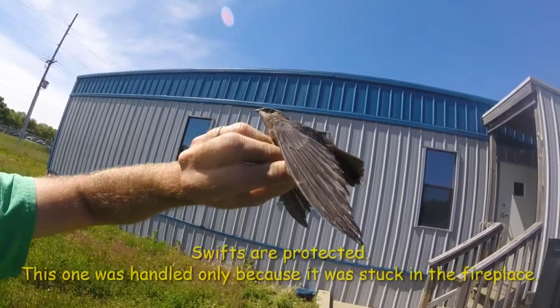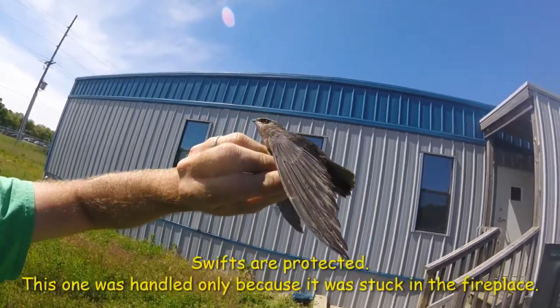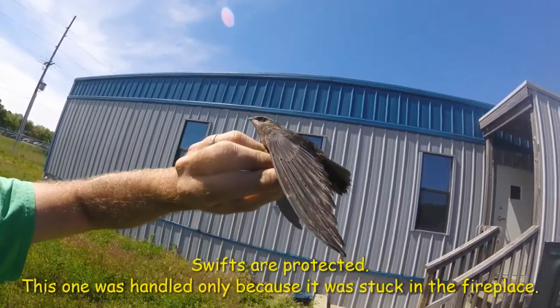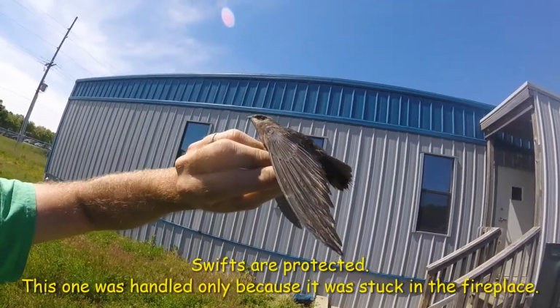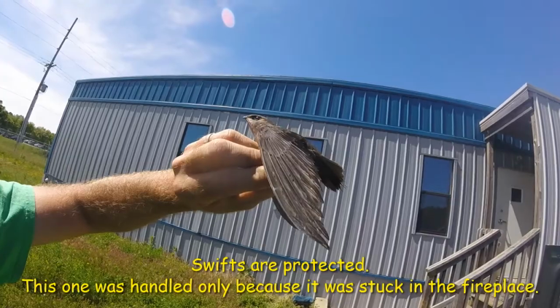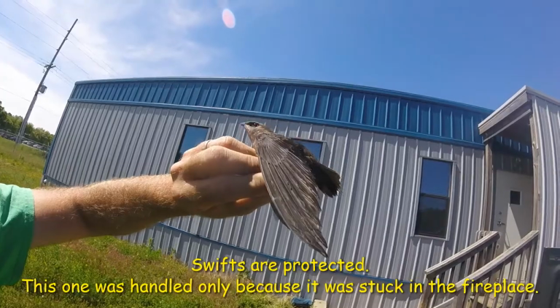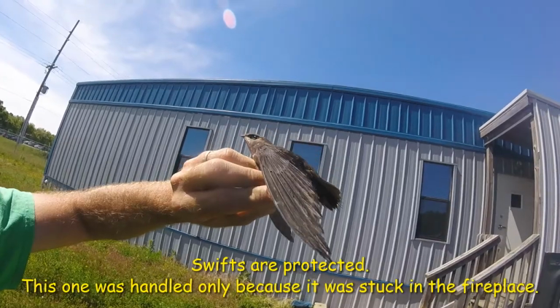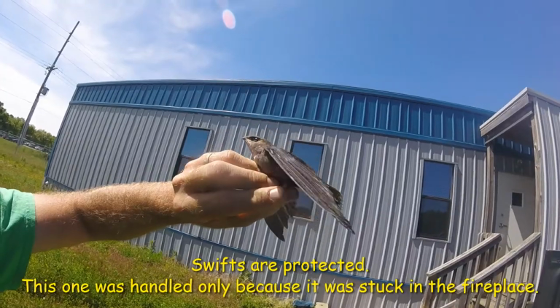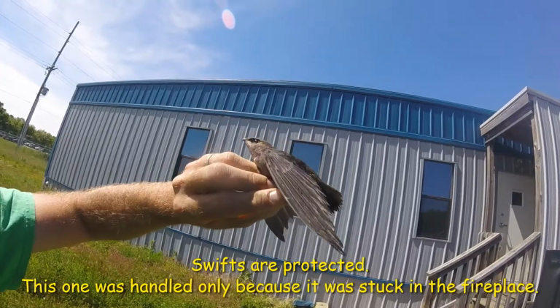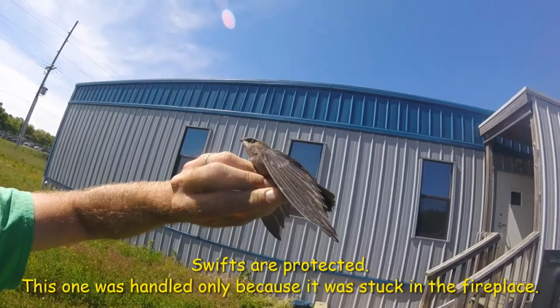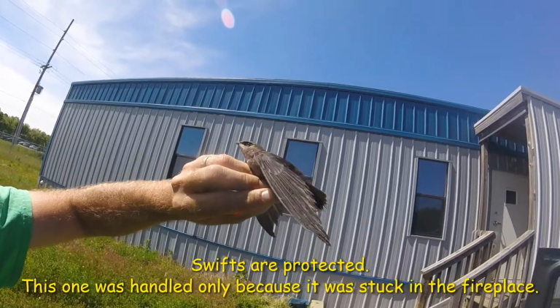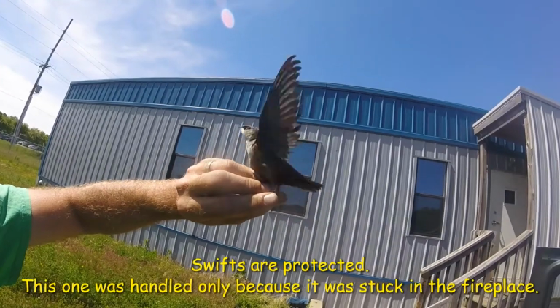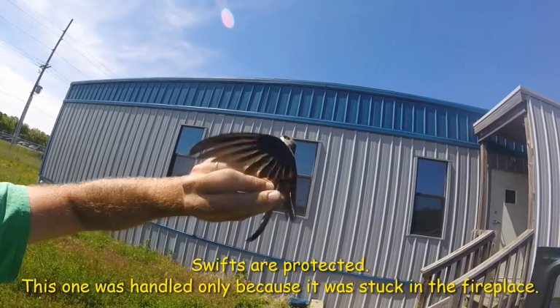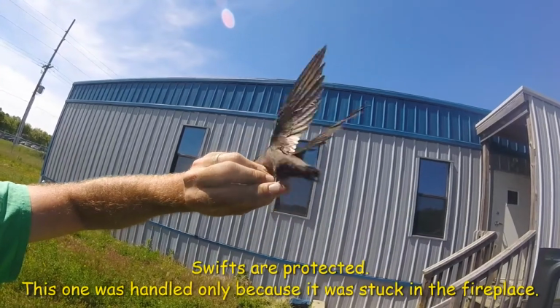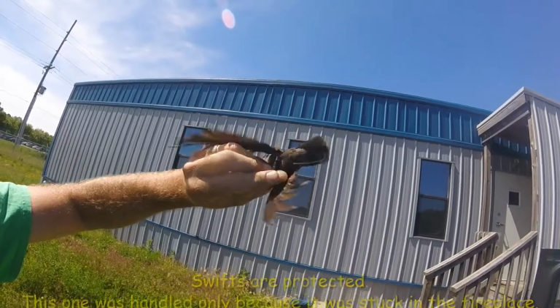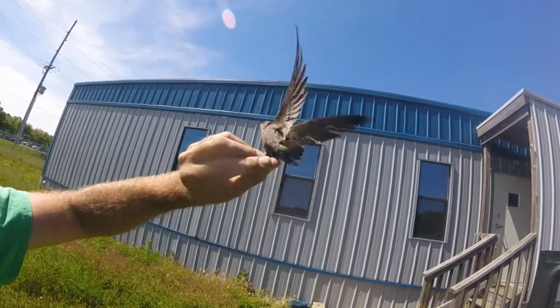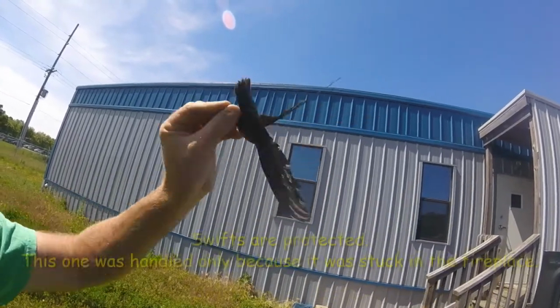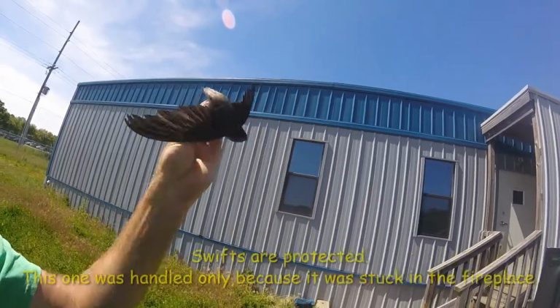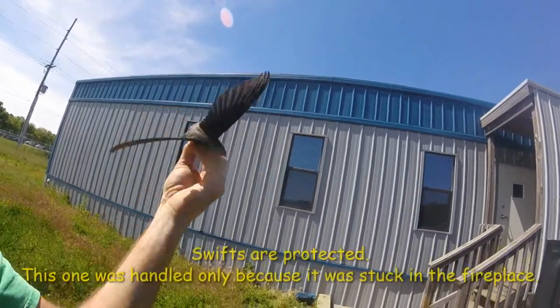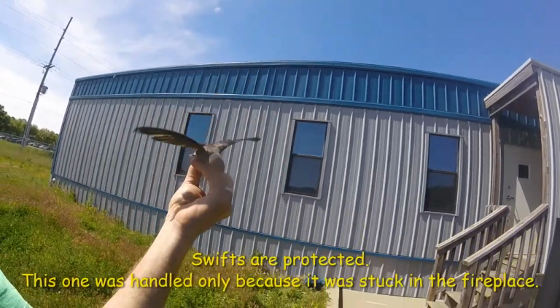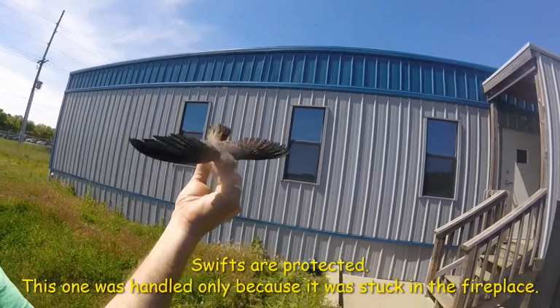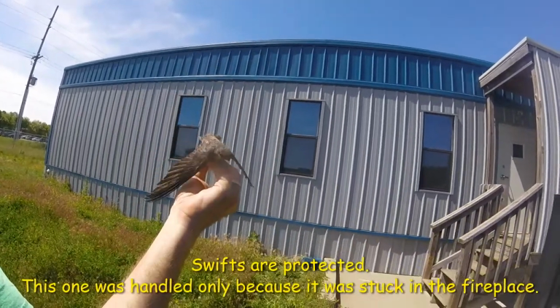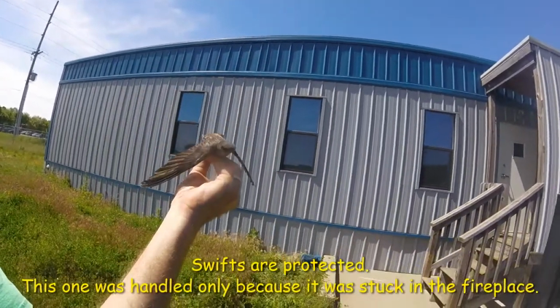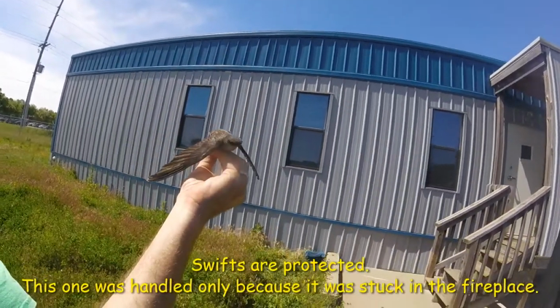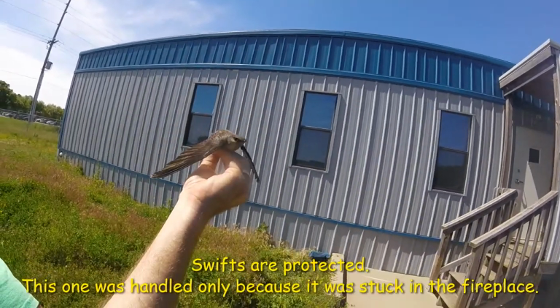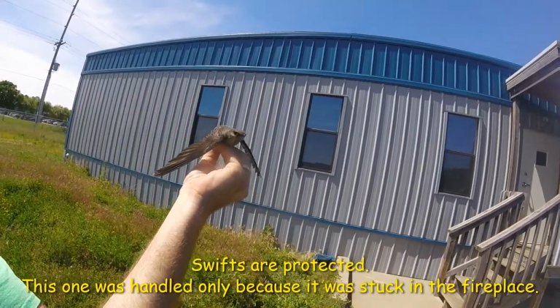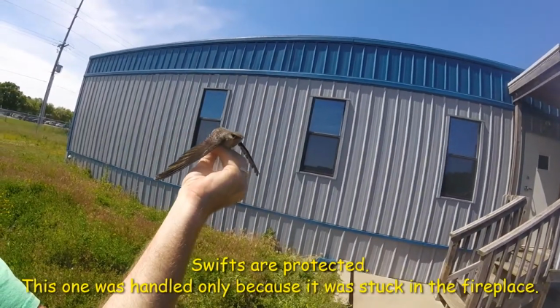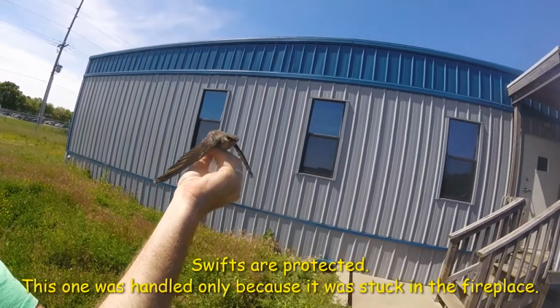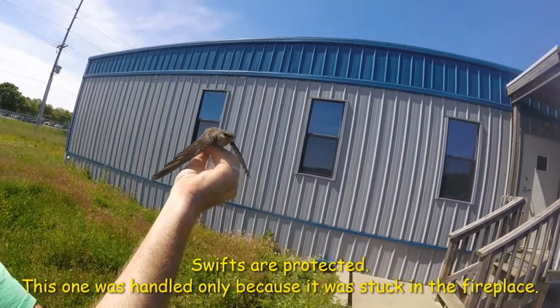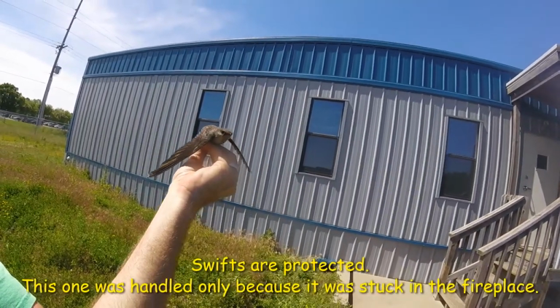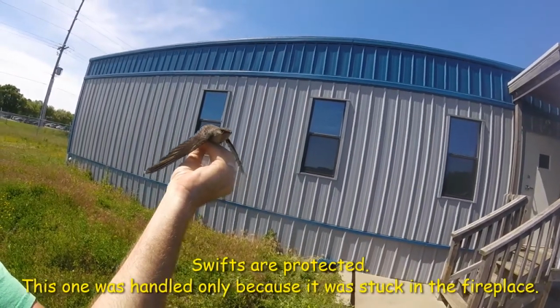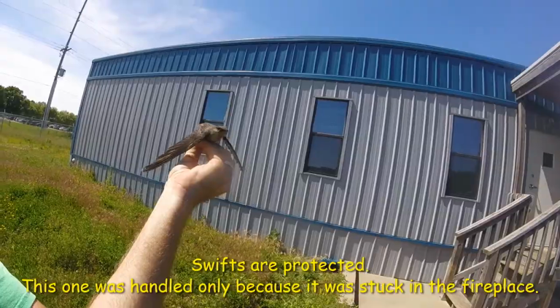And we're going to let him go because he's been rescued from the fireplace. It's no longer a problem for anyone.